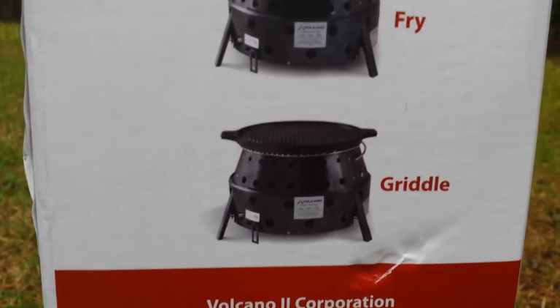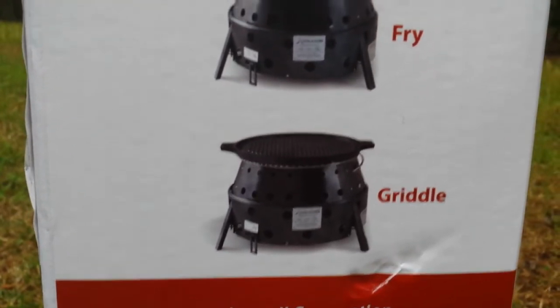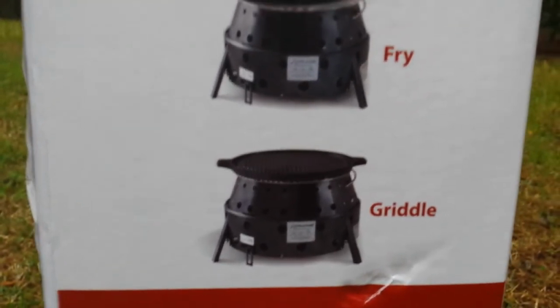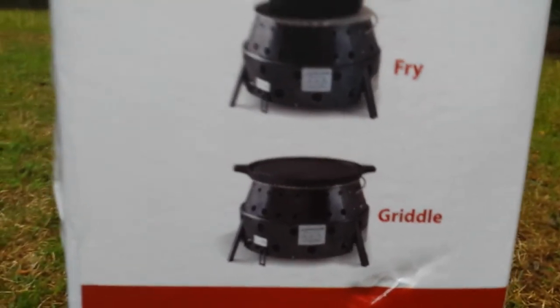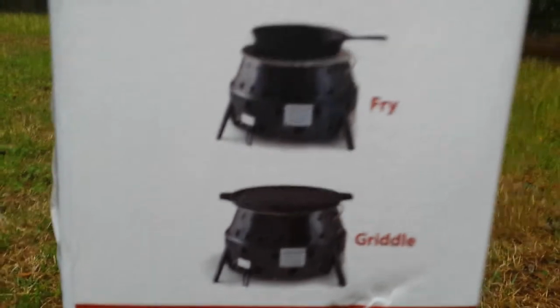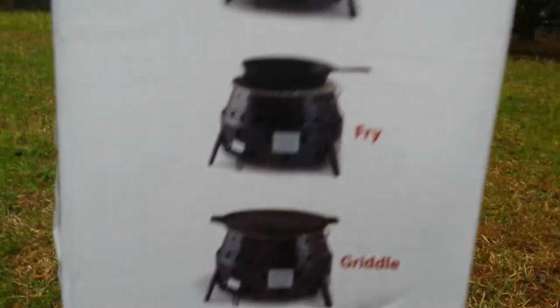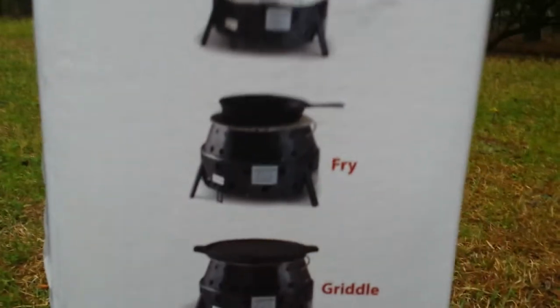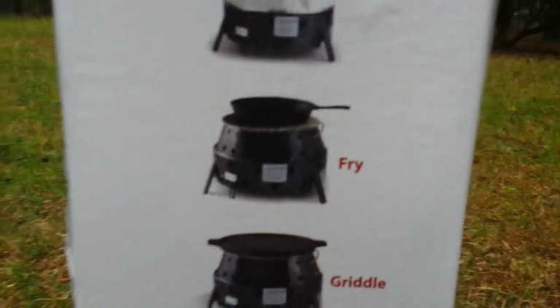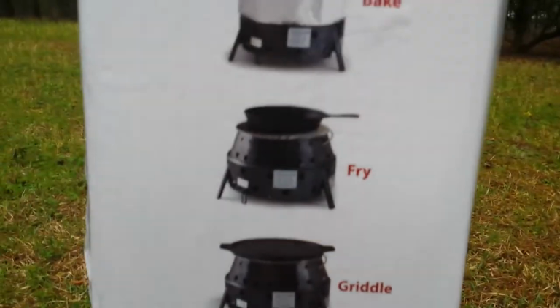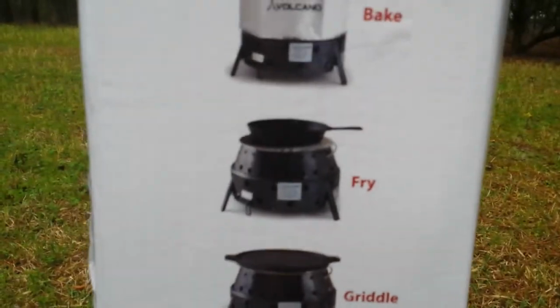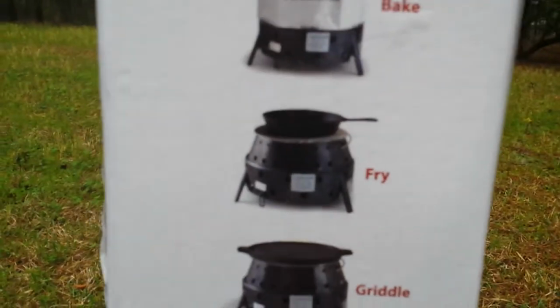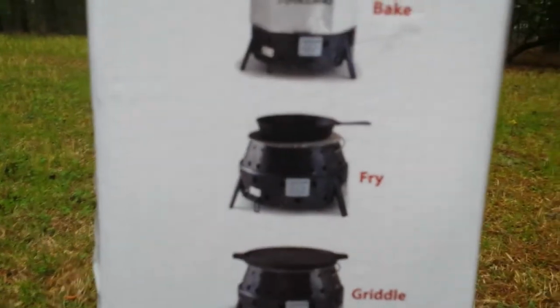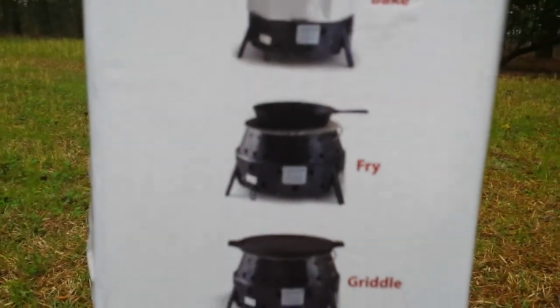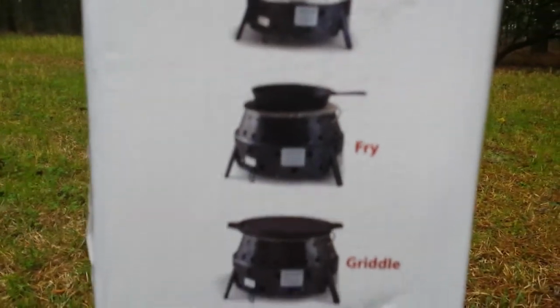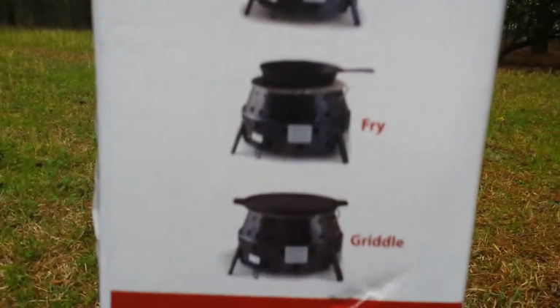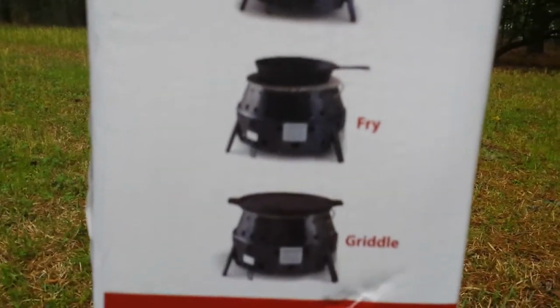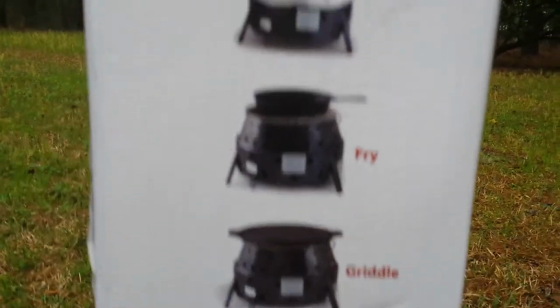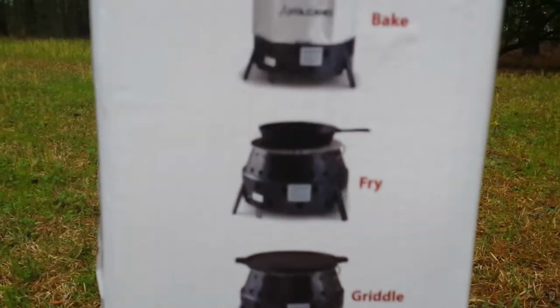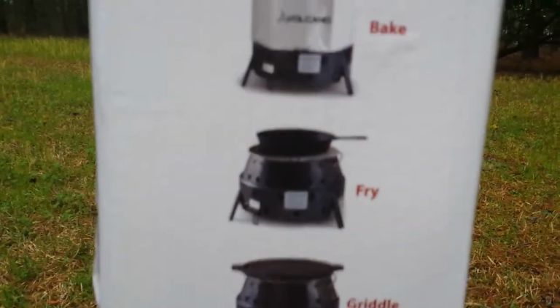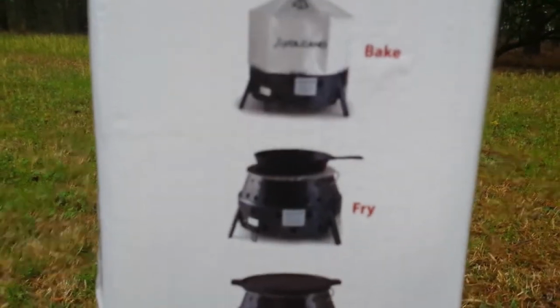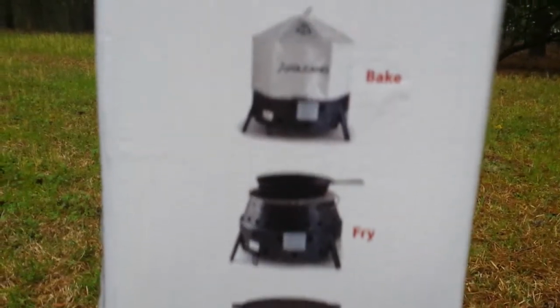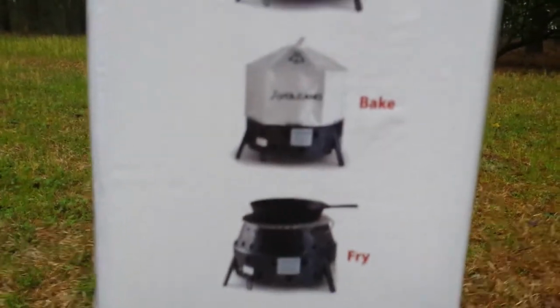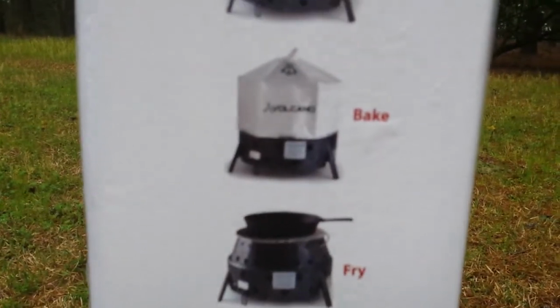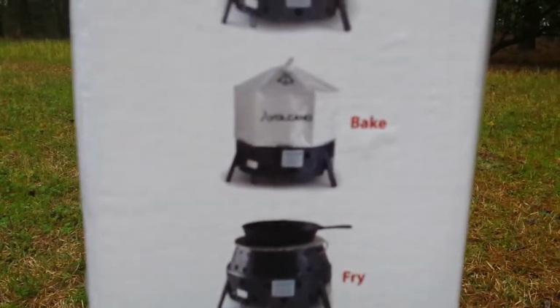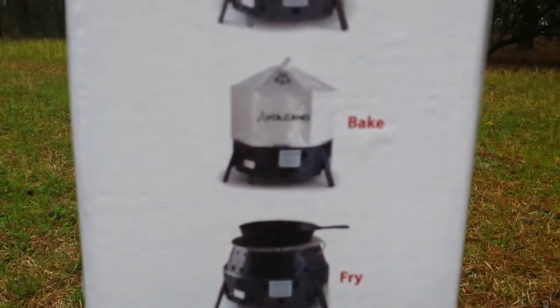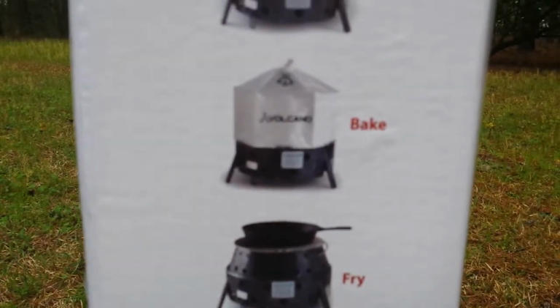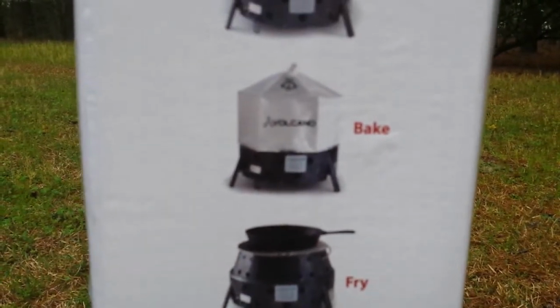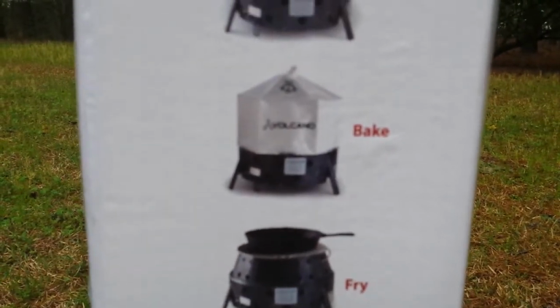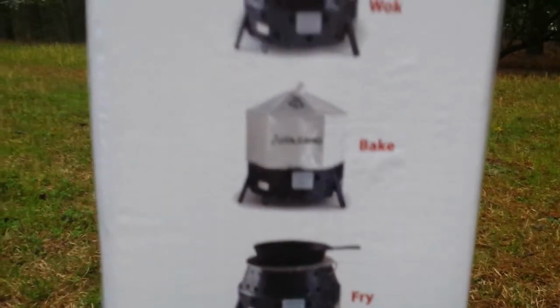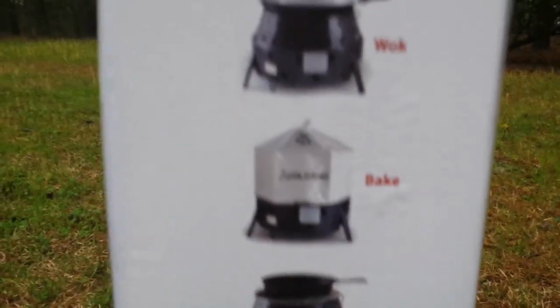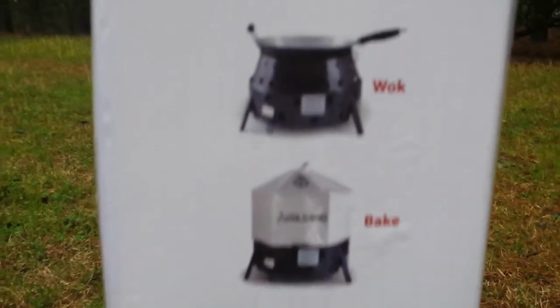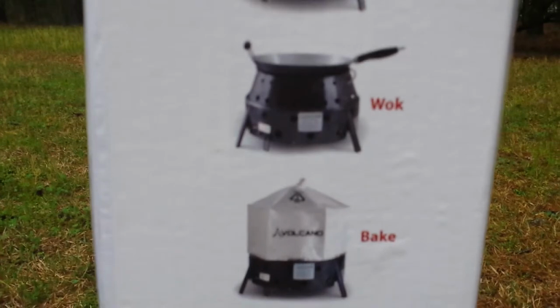And it's one system. The griddle is separate, and the lid can be separate sometimes too.